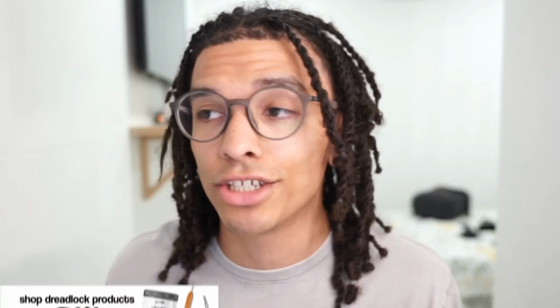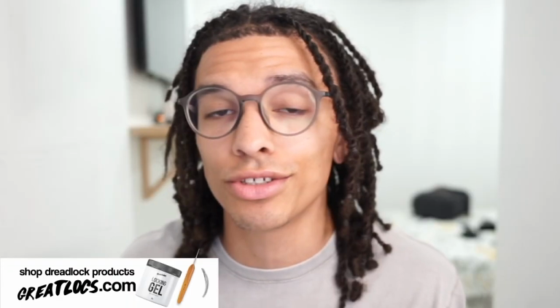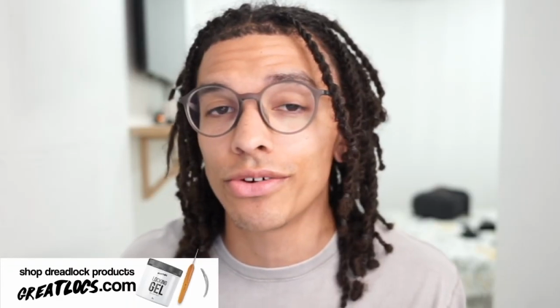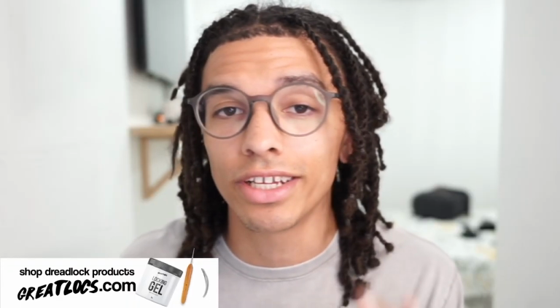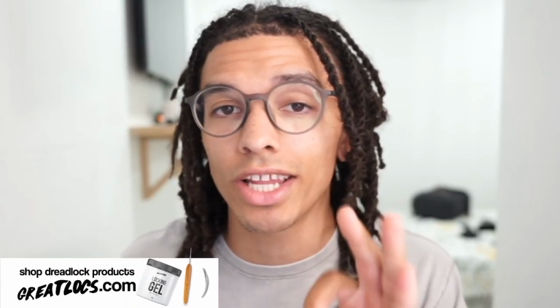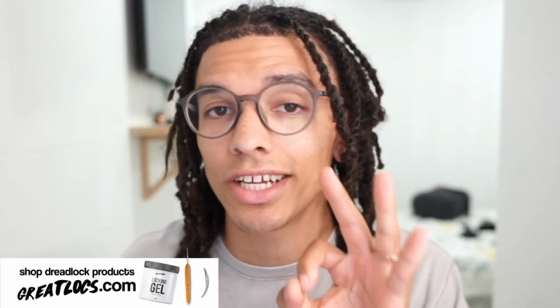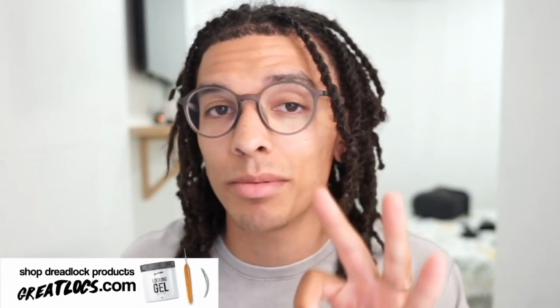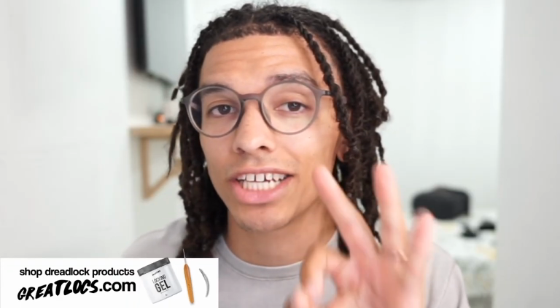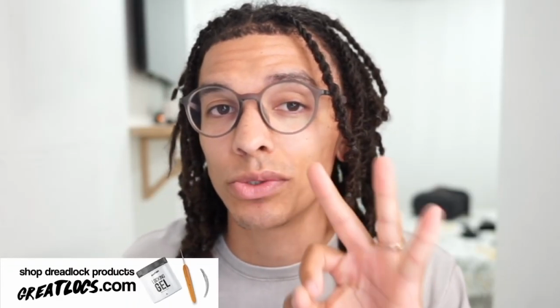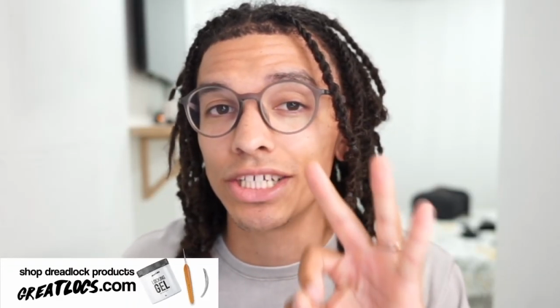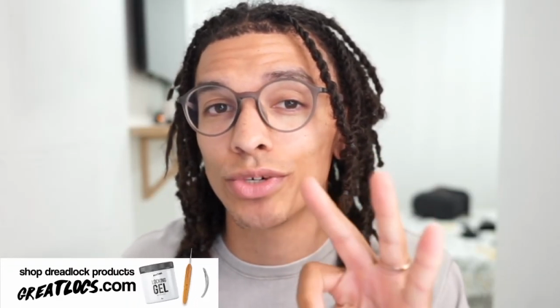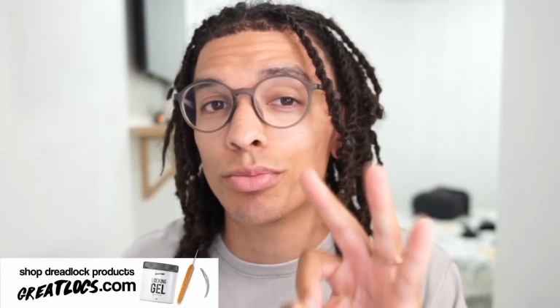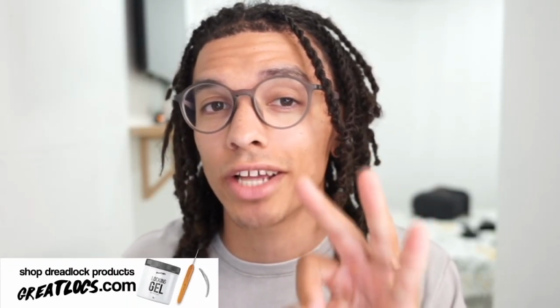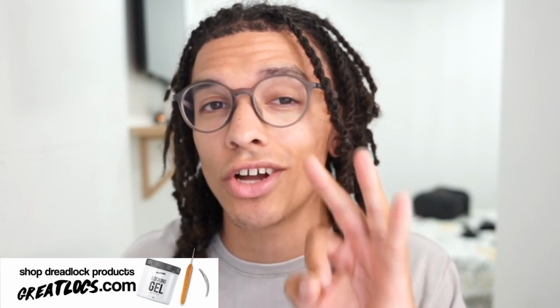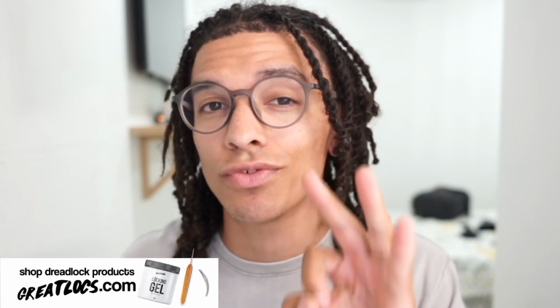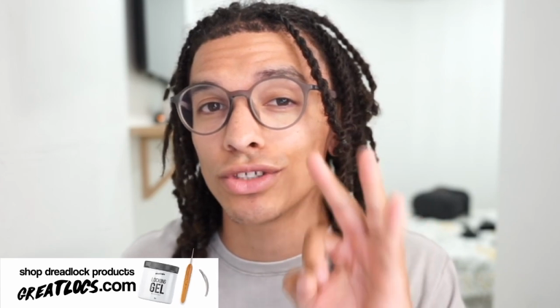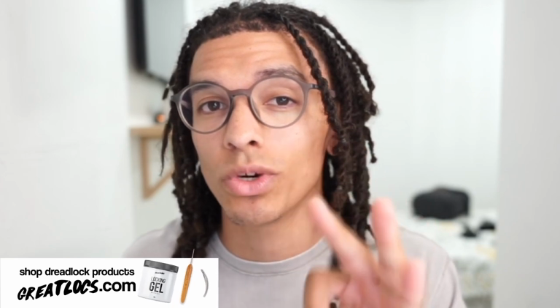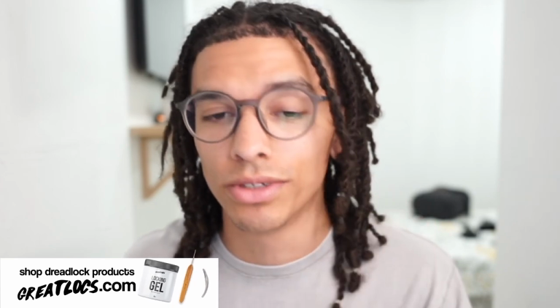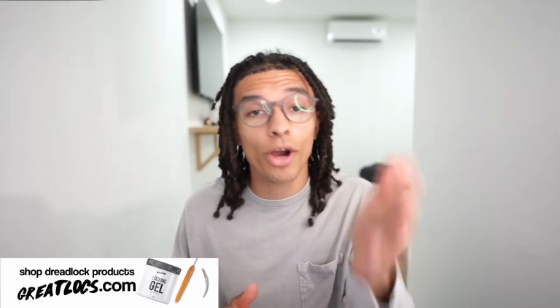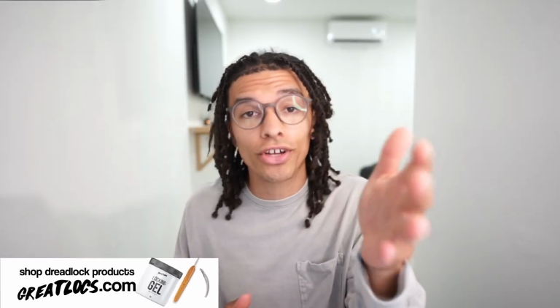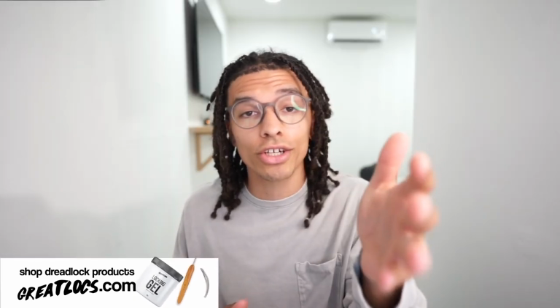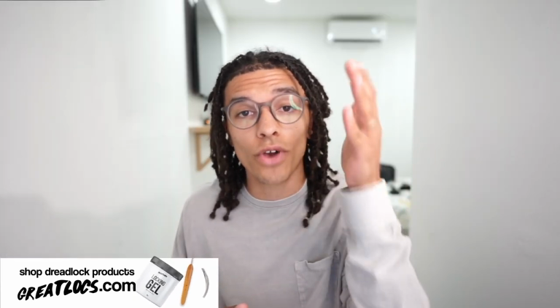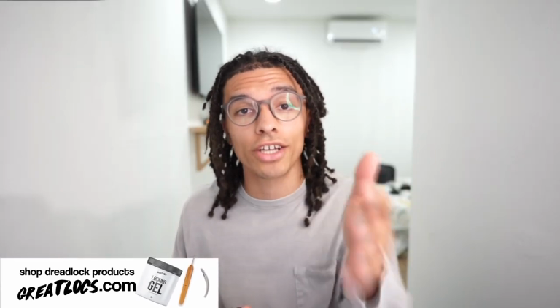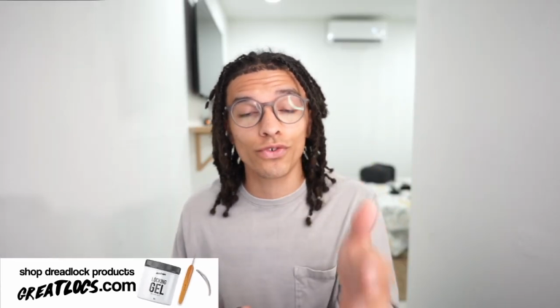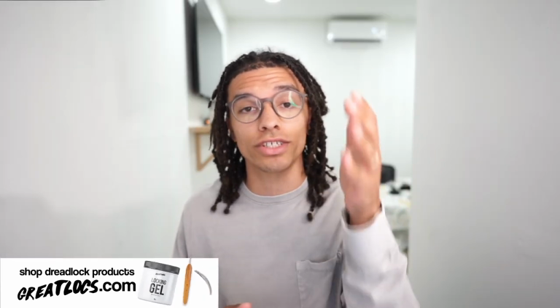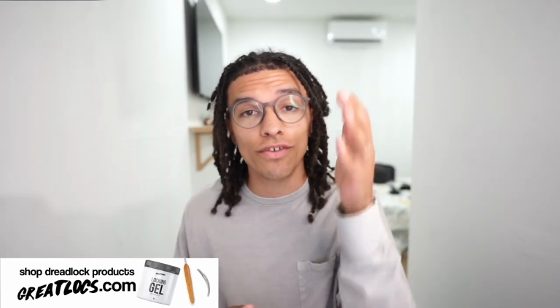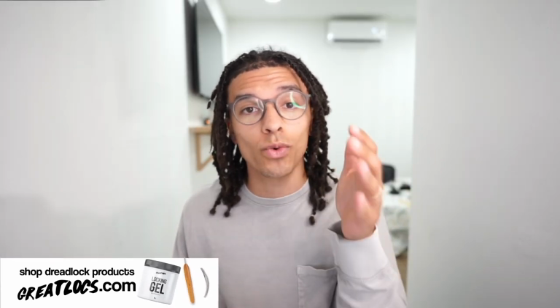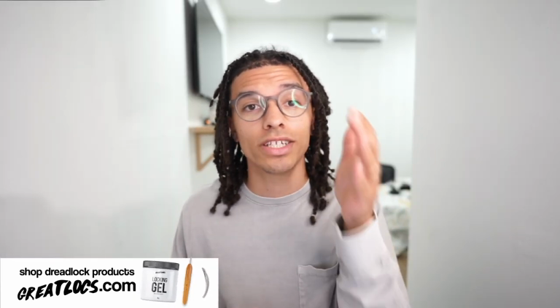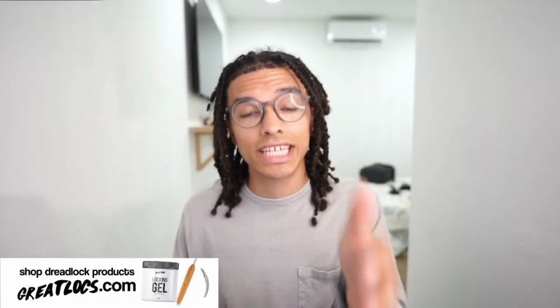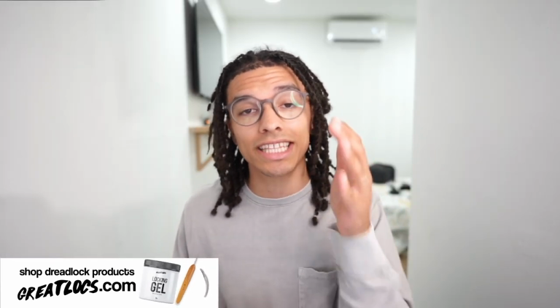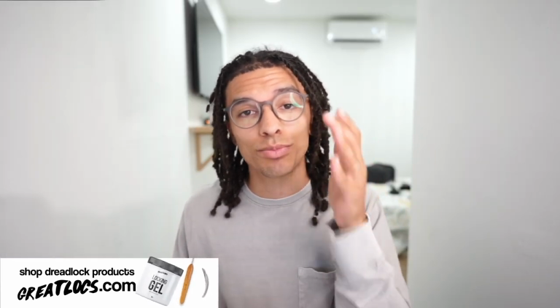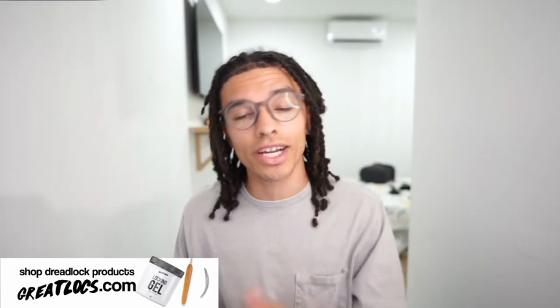Here's a little secret: GreatLocks.com is actually releasing three new products on August 1st as well. So mark your calendars for August 1st if you want to get these products.